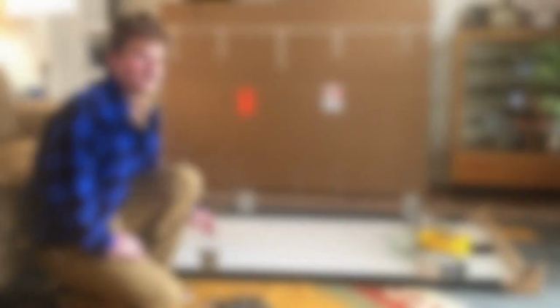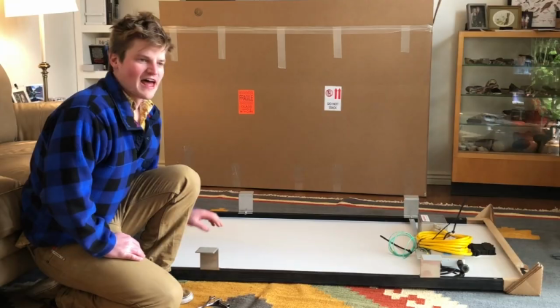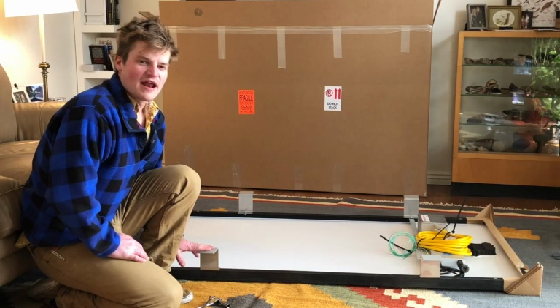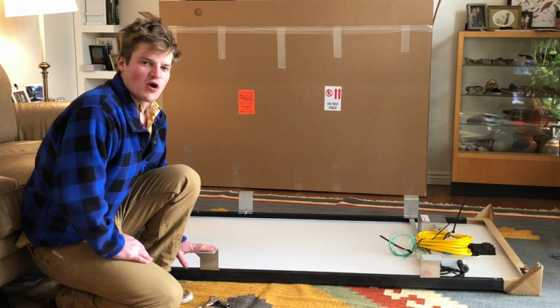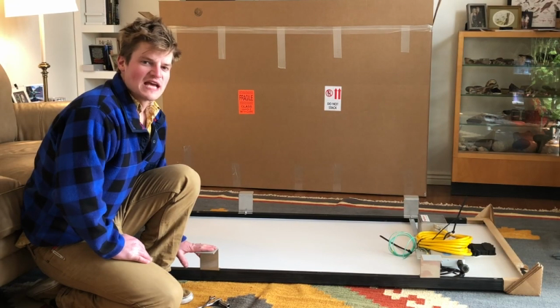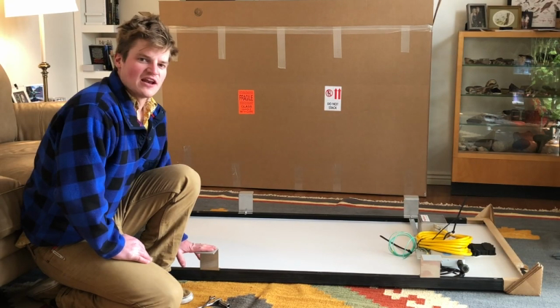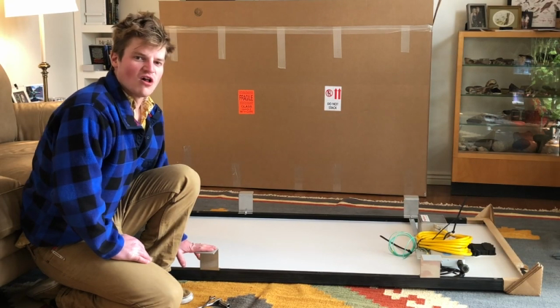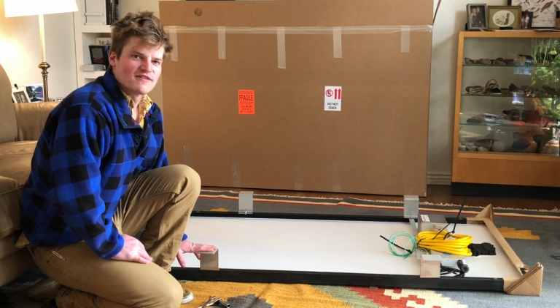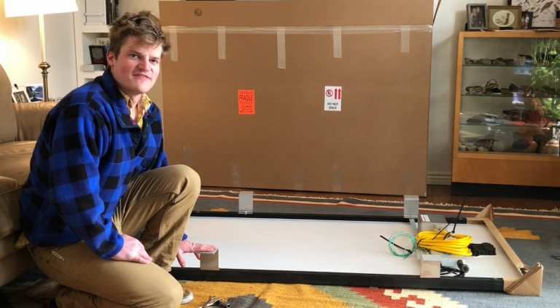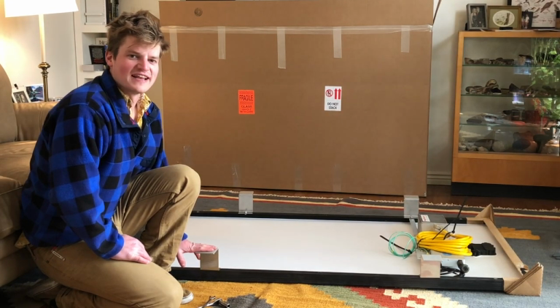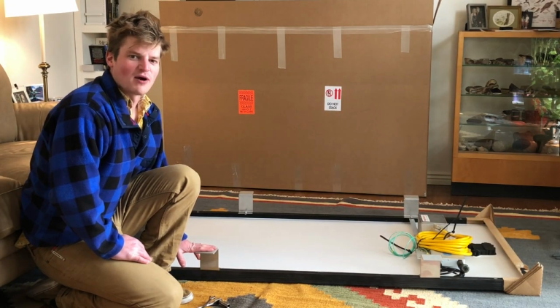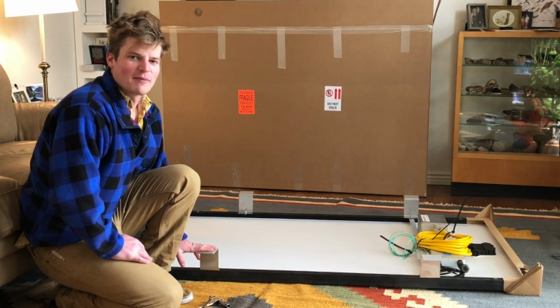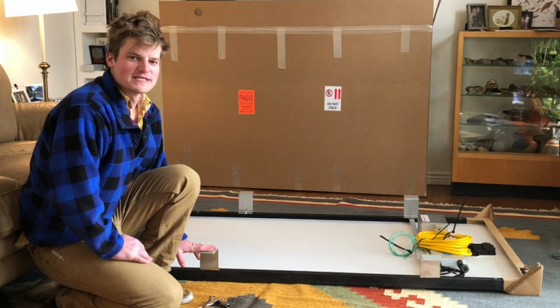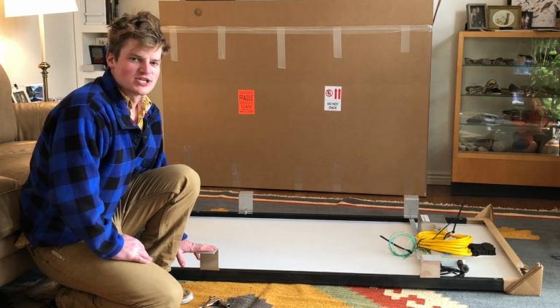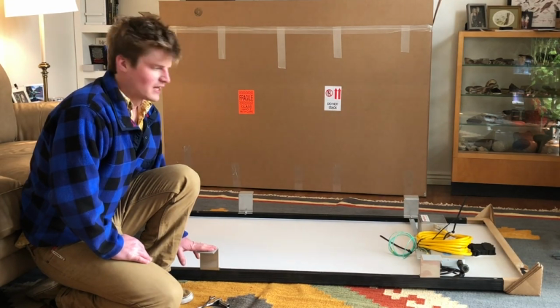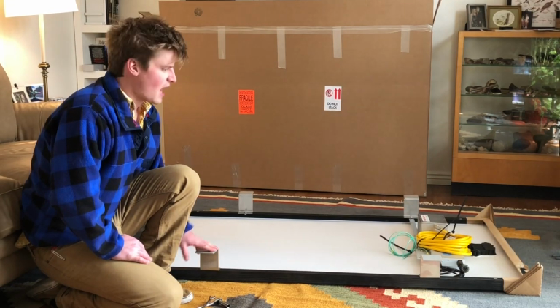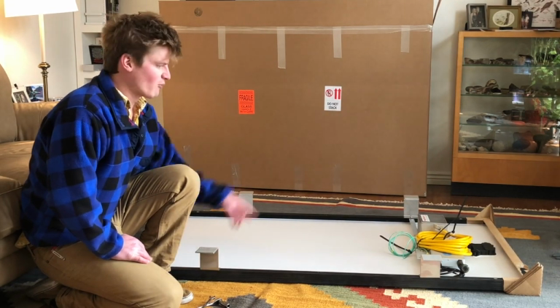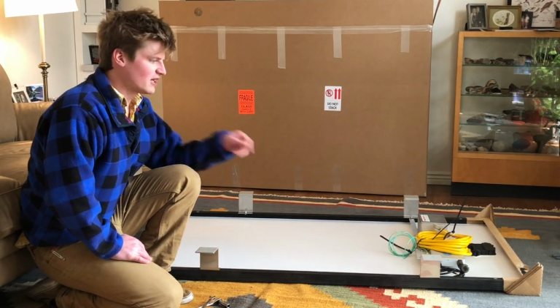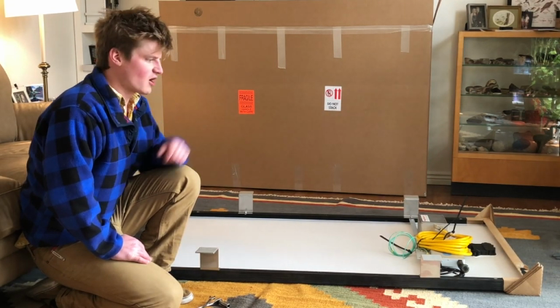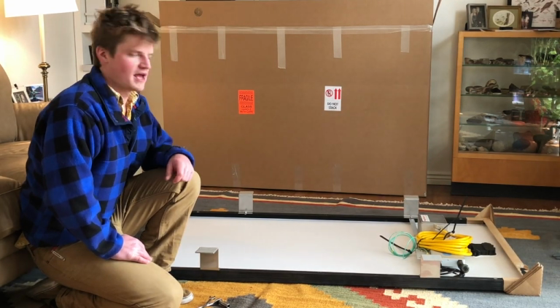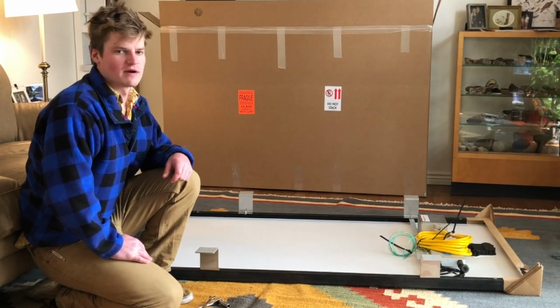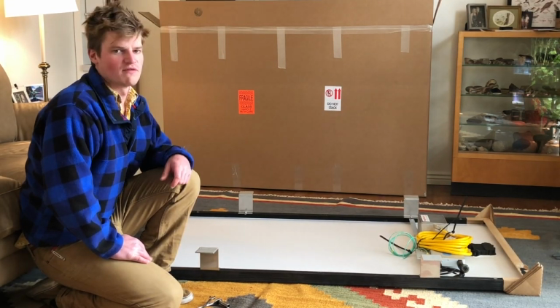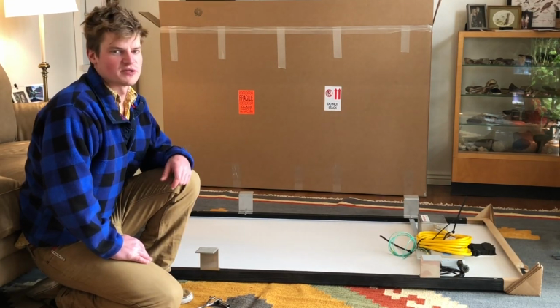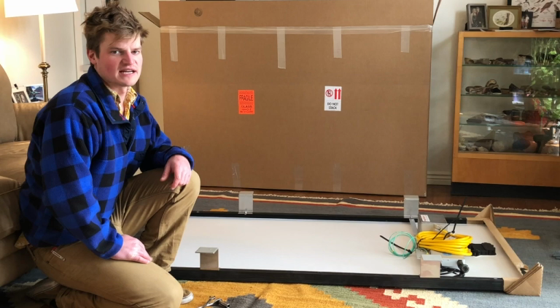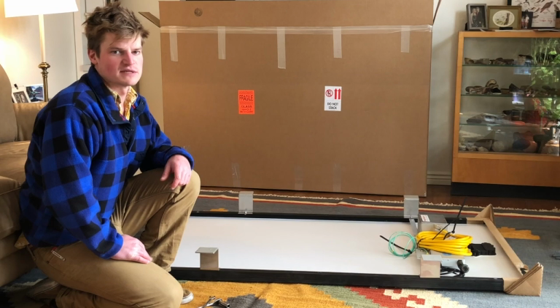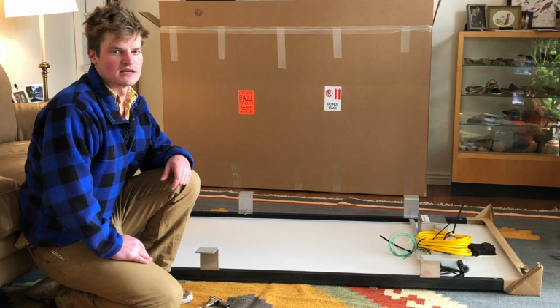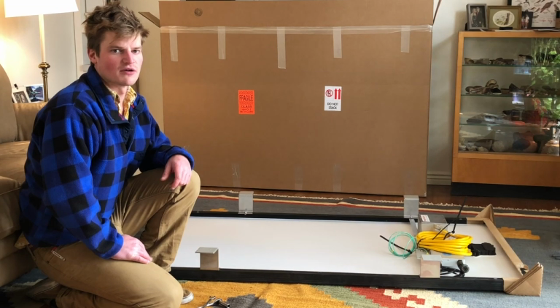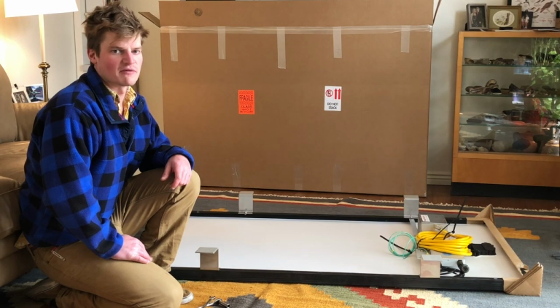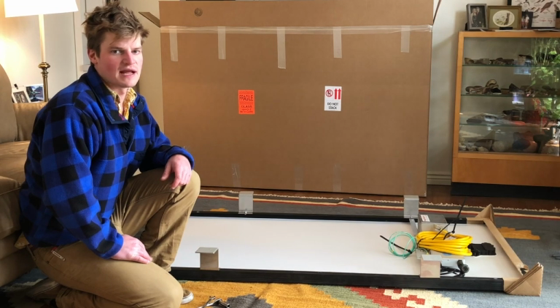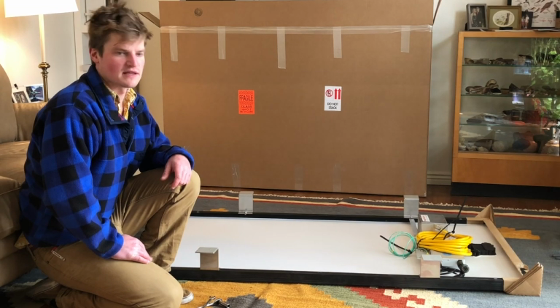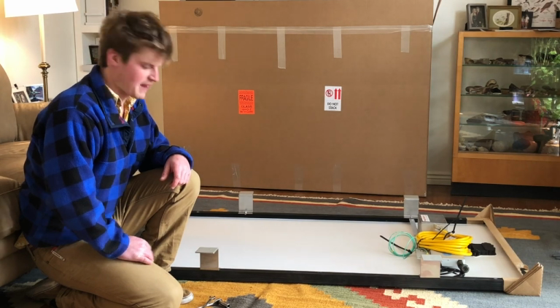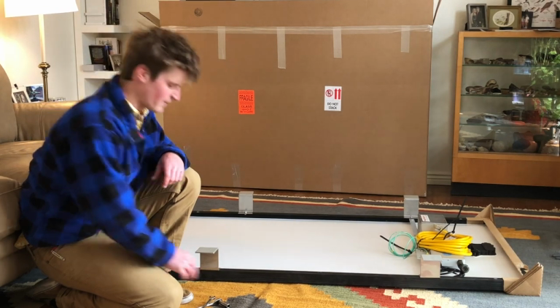Now that I've rotated all of the feet in the proper position, I'm ready to go ahead and remove the protective material that remains on the panel.